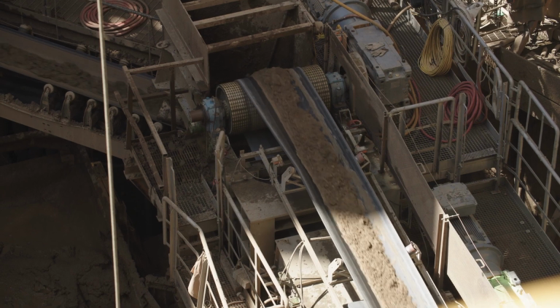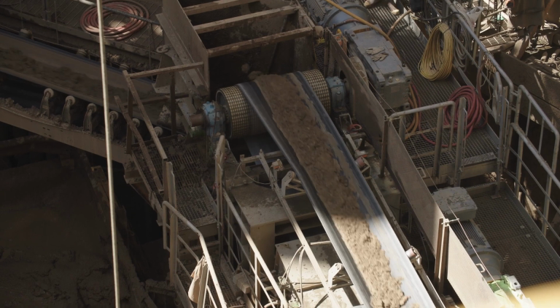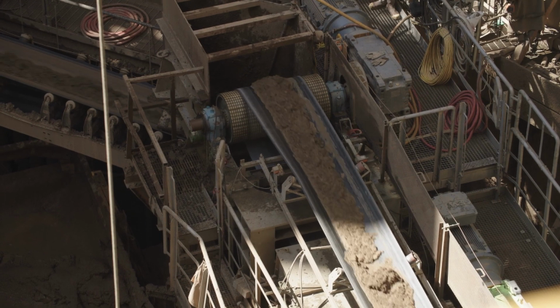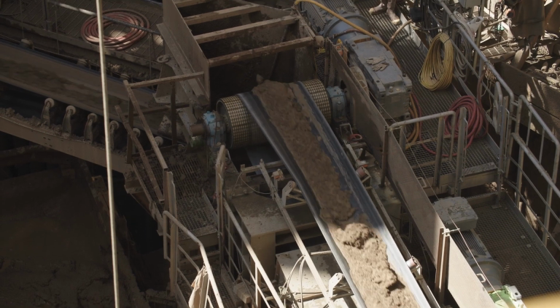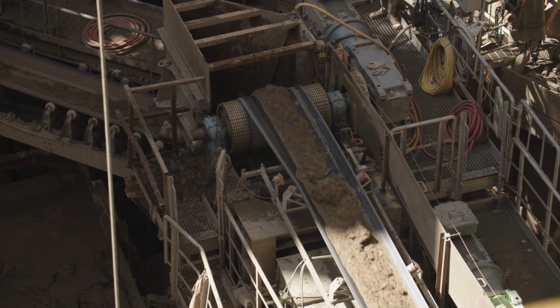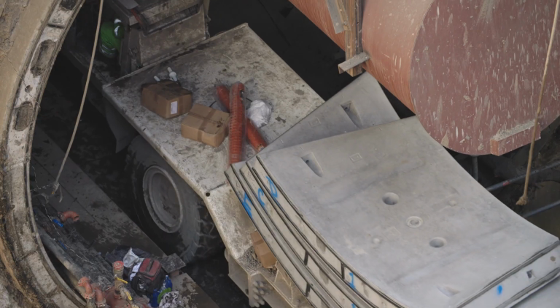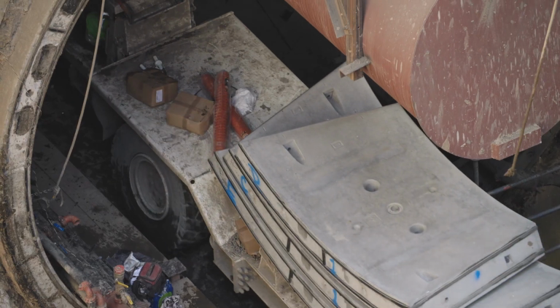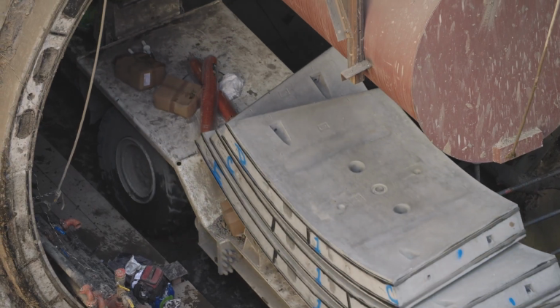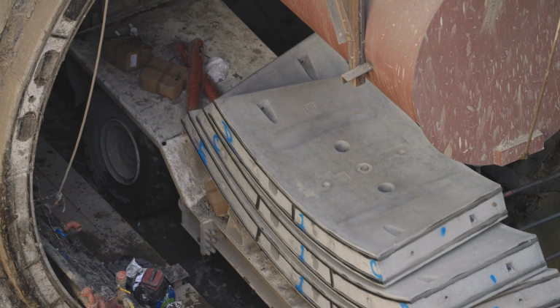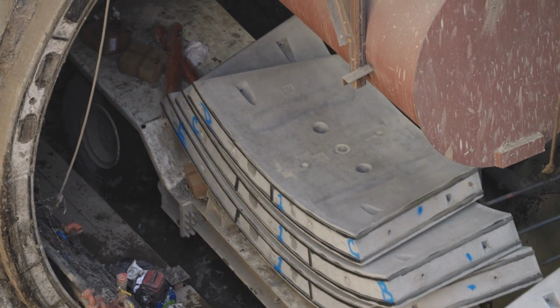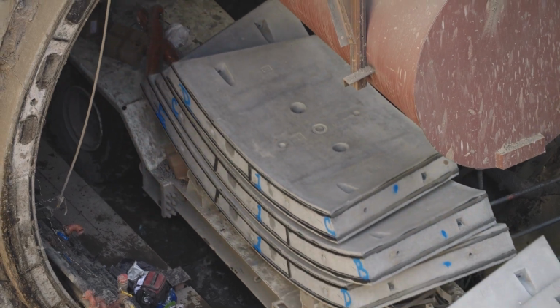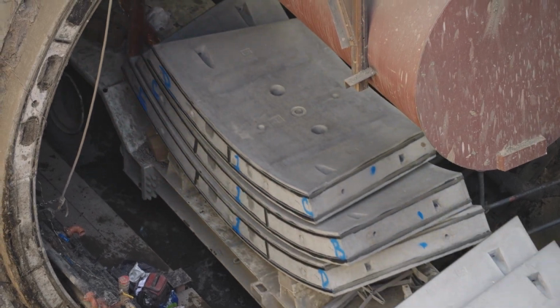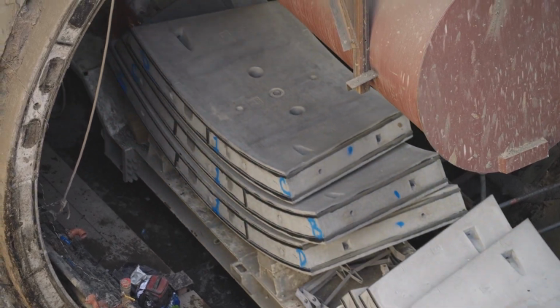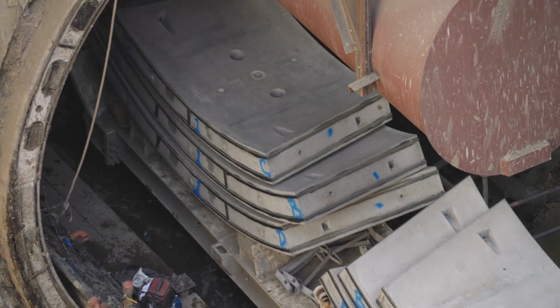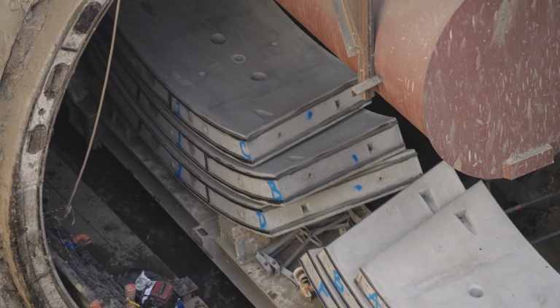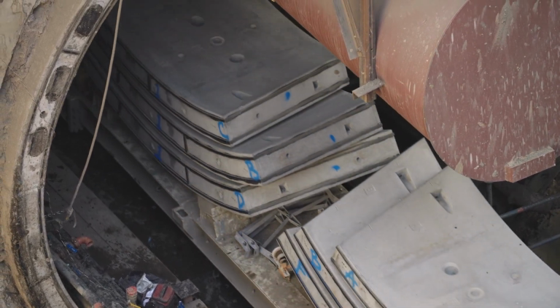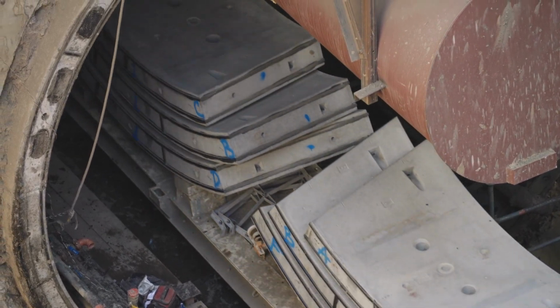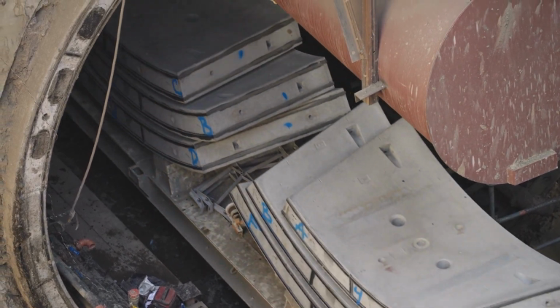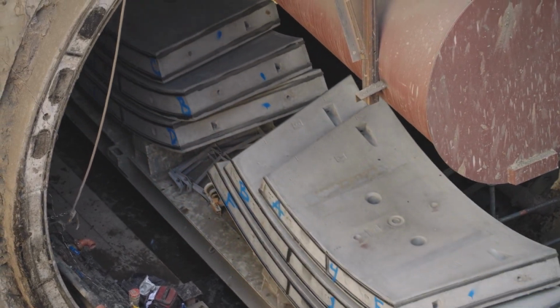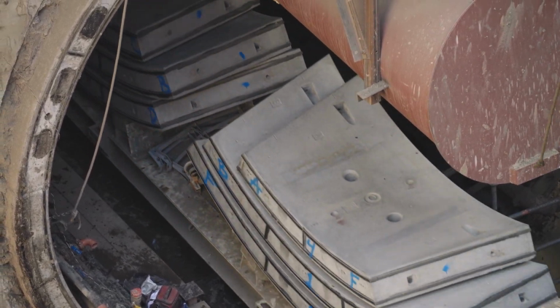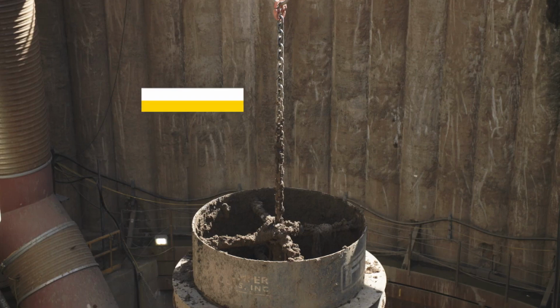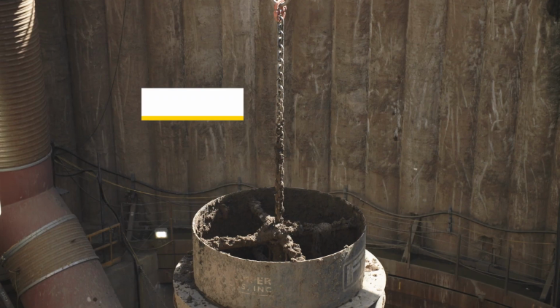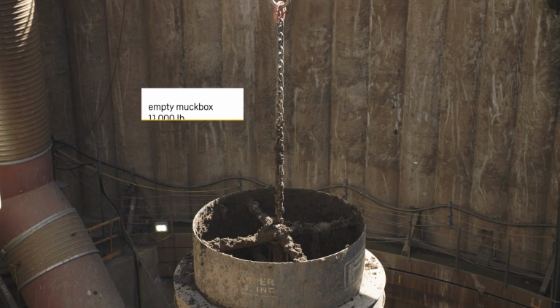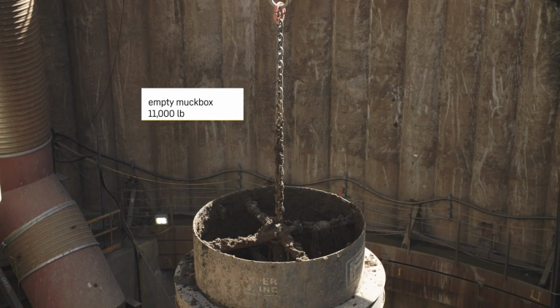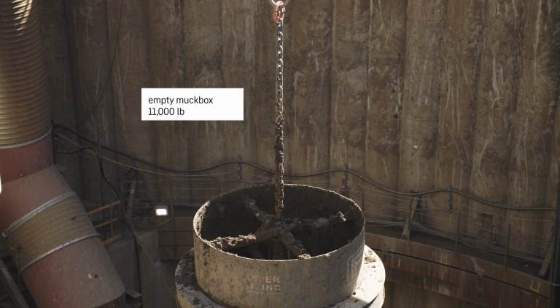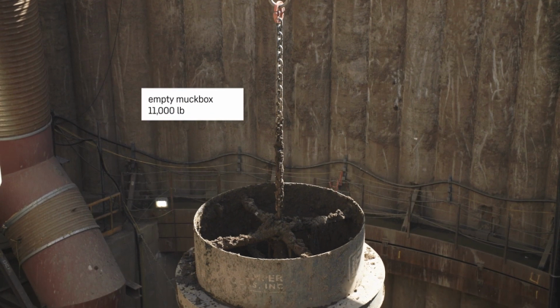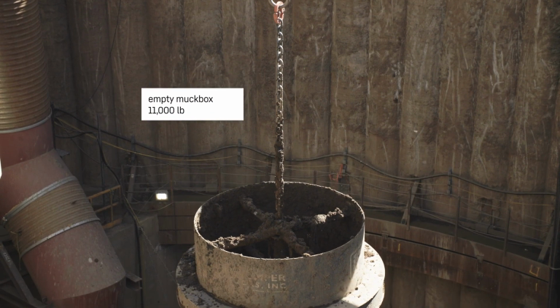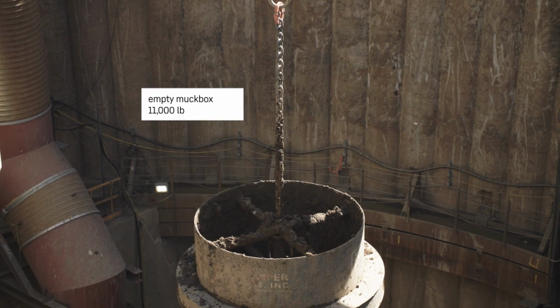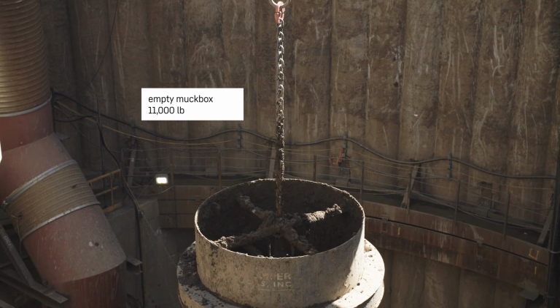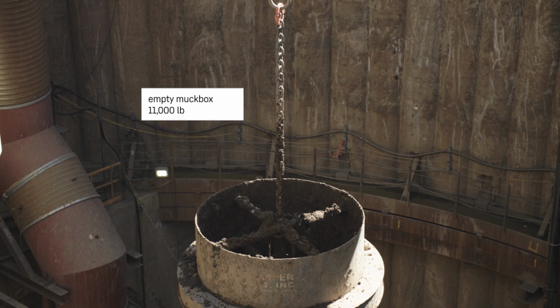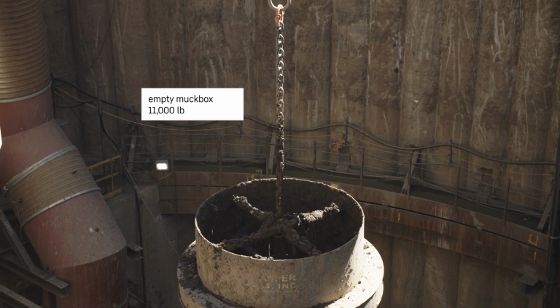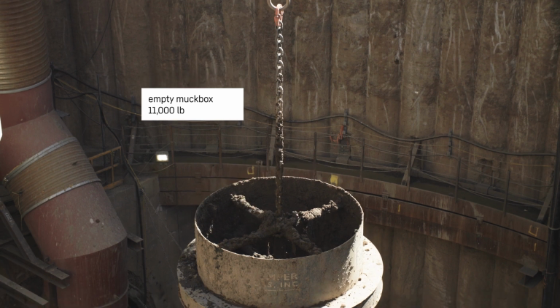This is a metro tunnel. We have two twin TBMs tunneling east underneath Wilshire Boulevard, and it will end up being a subway.